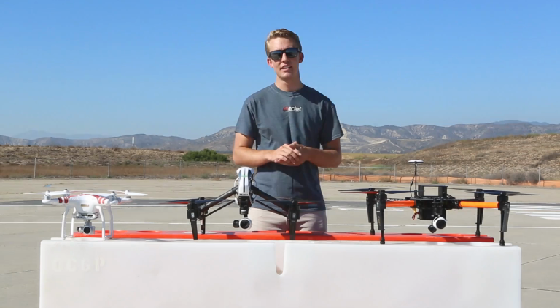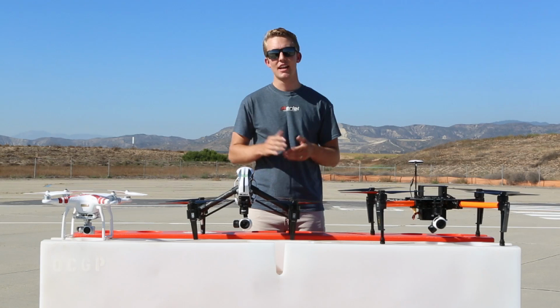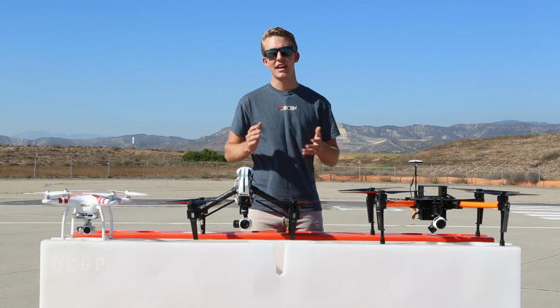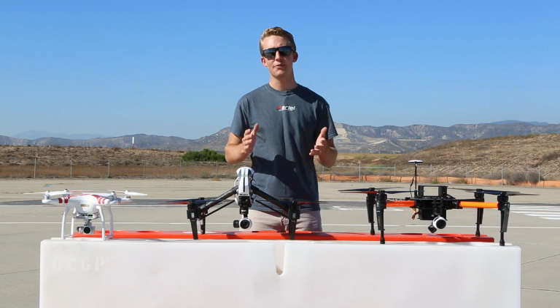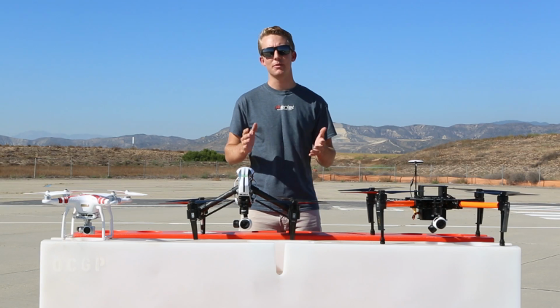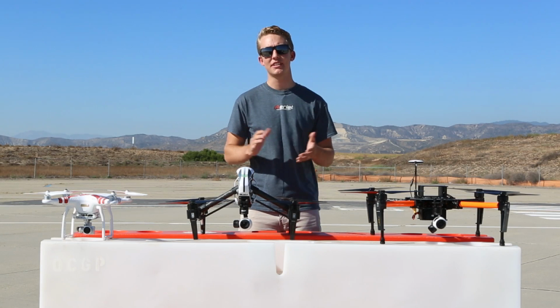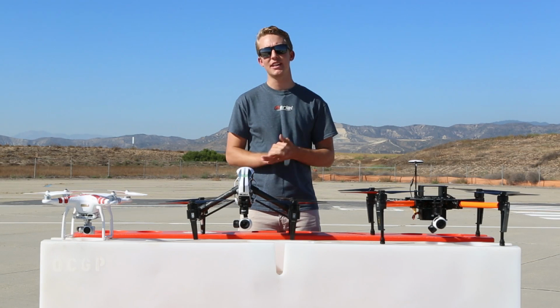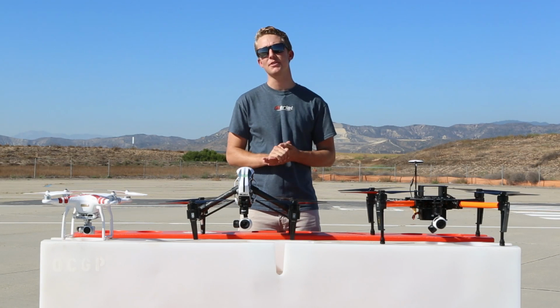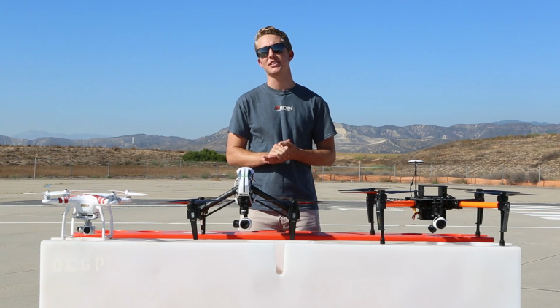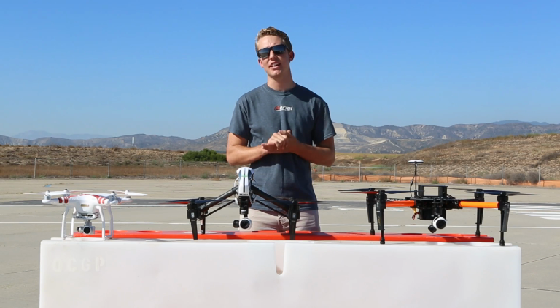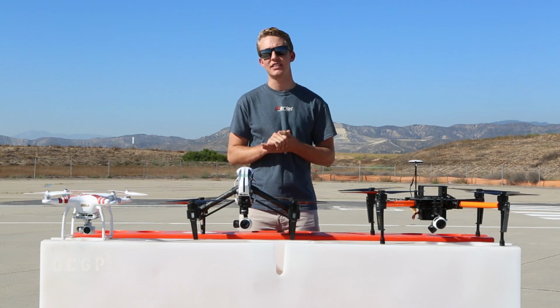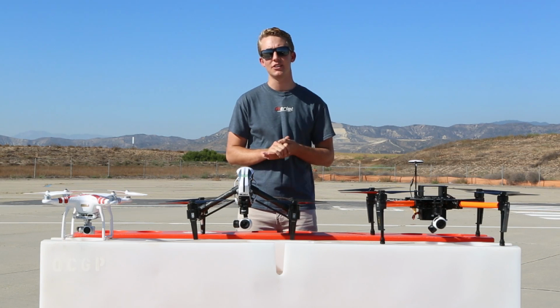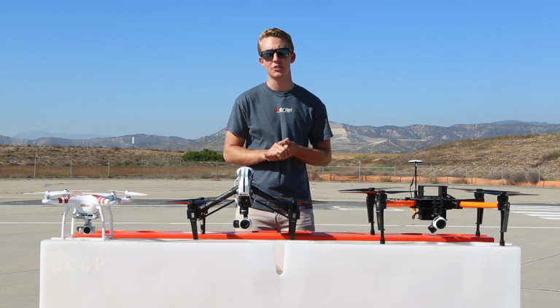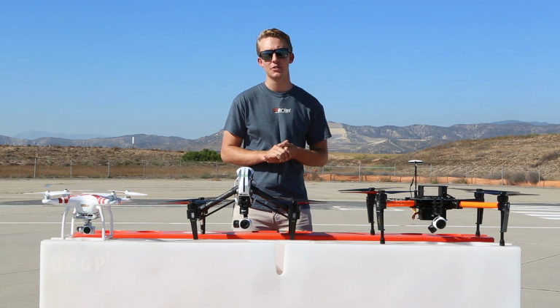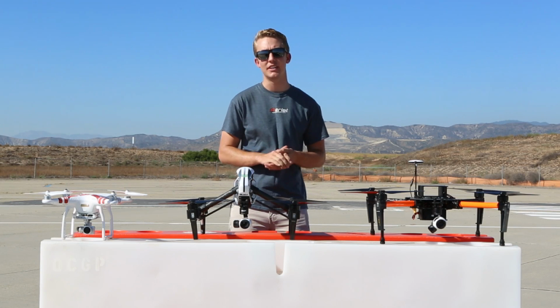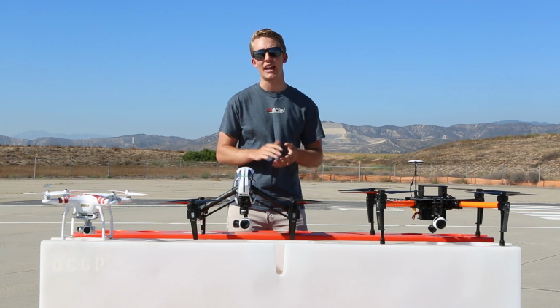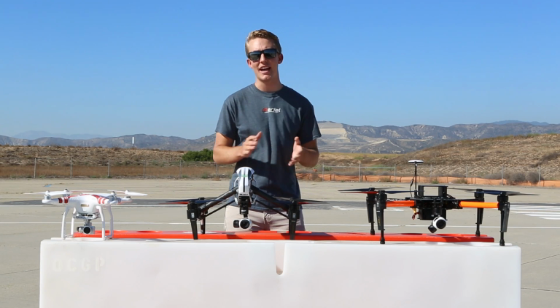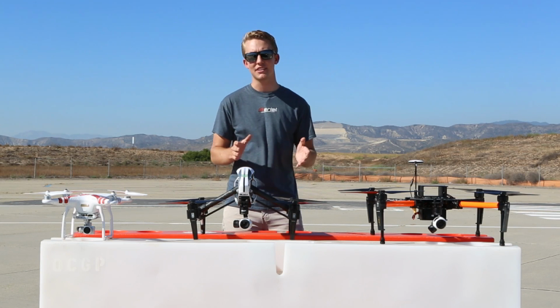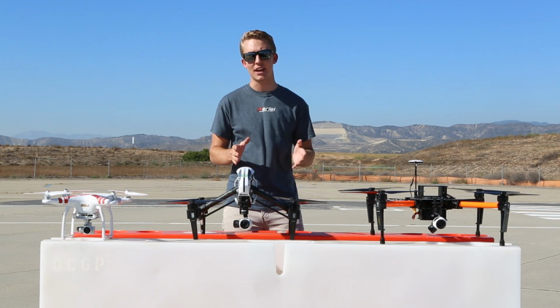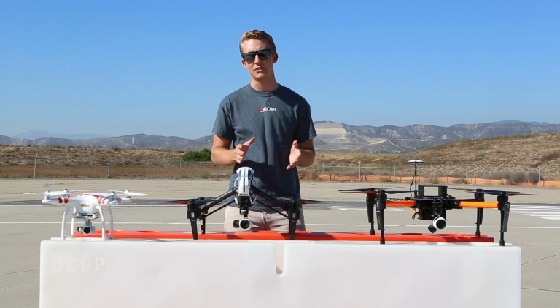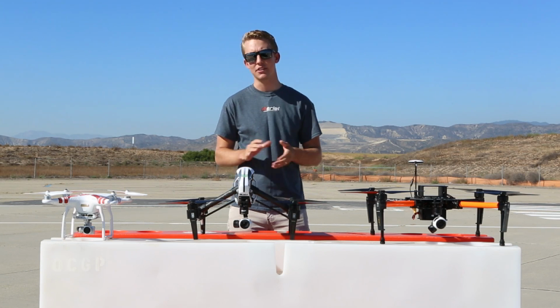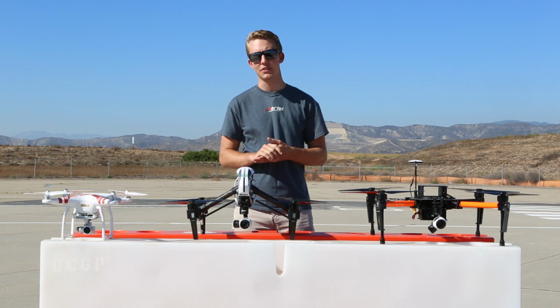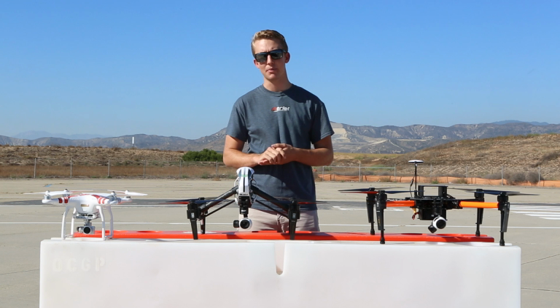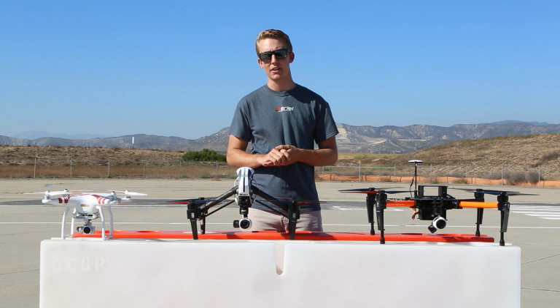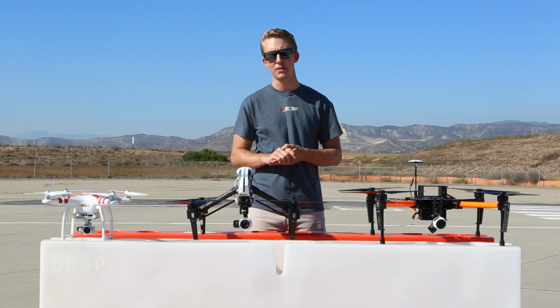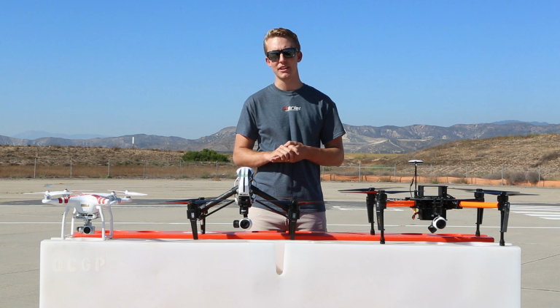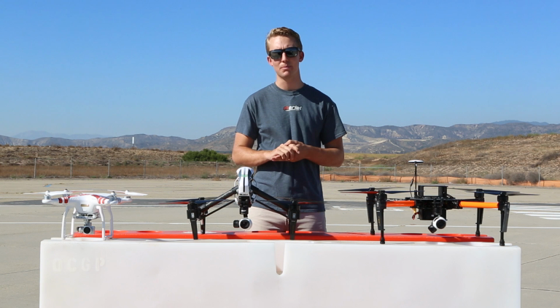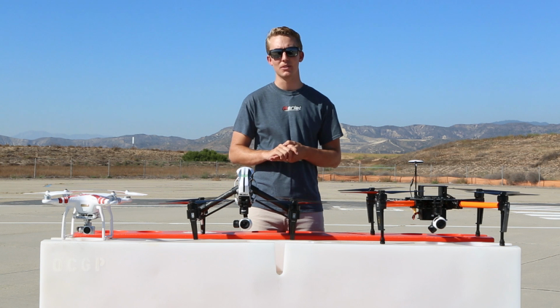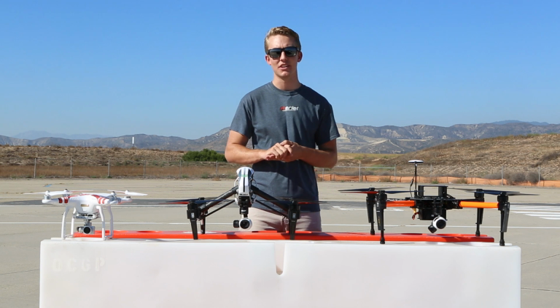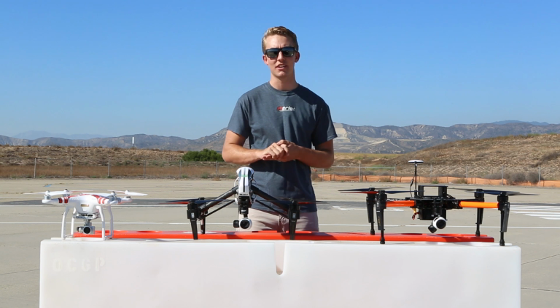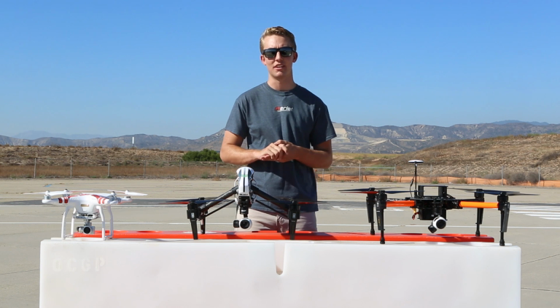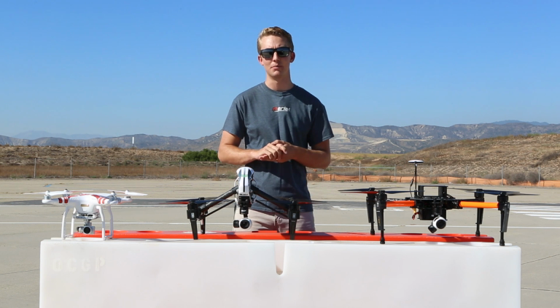Hey everyone, today we're excited to introduce the AgScout series from AerialMediaPros.com.